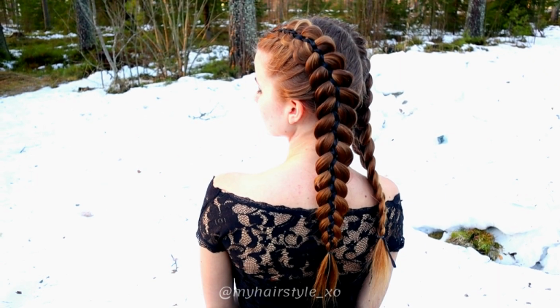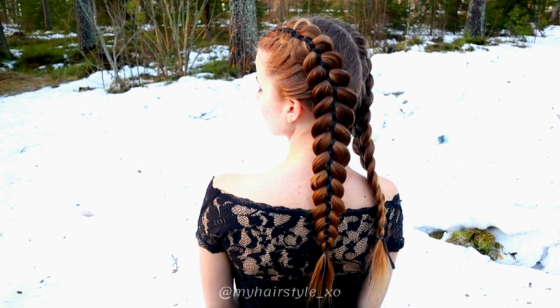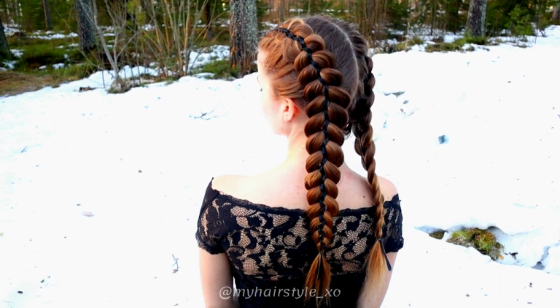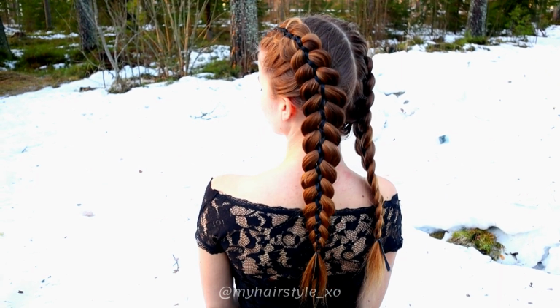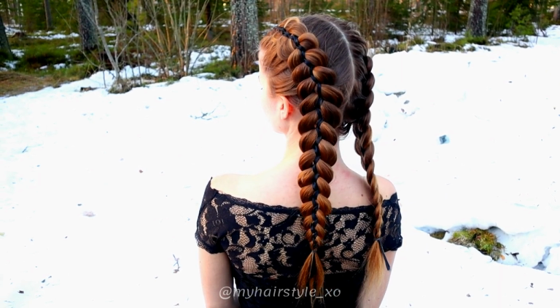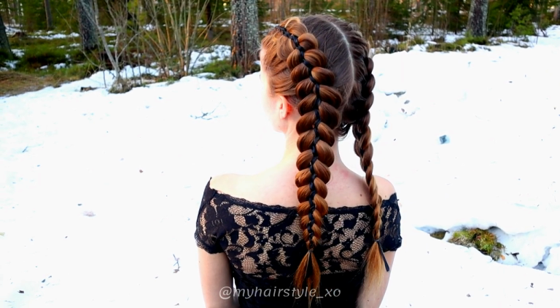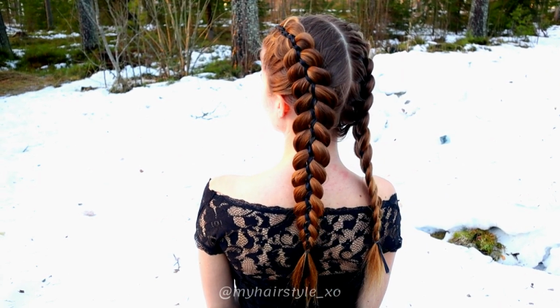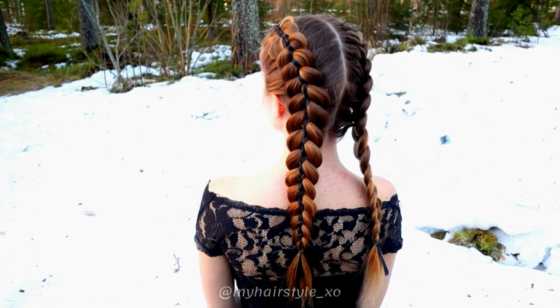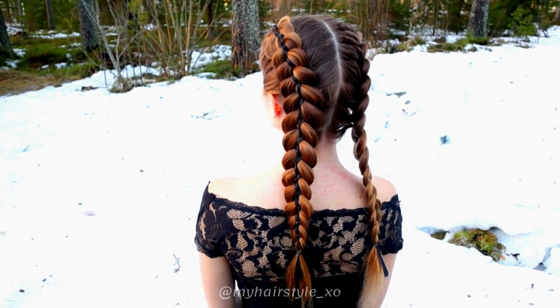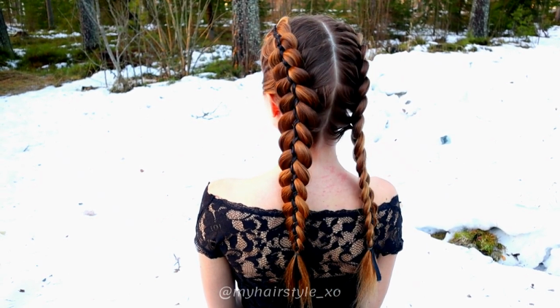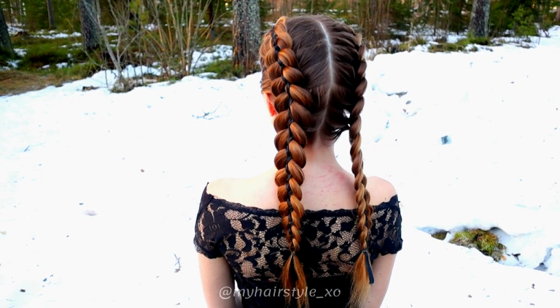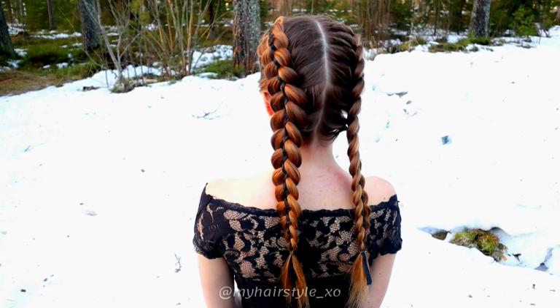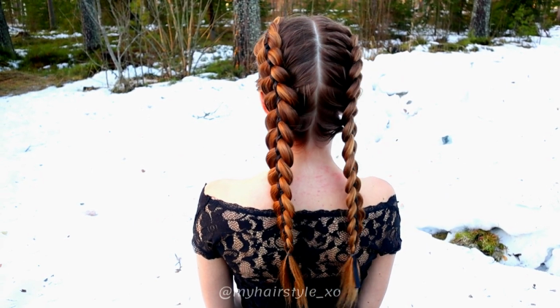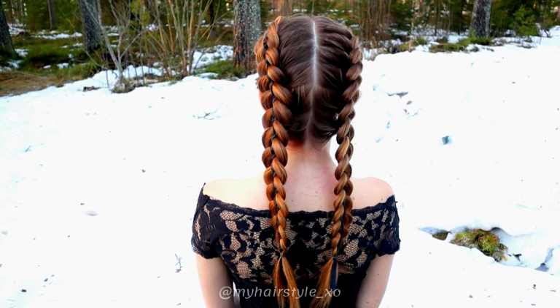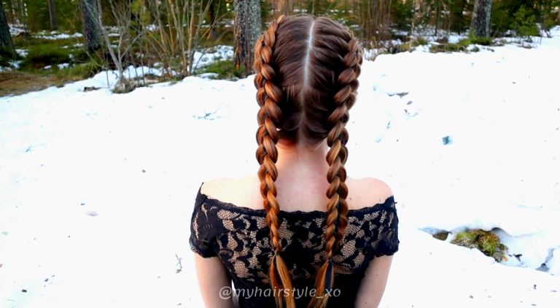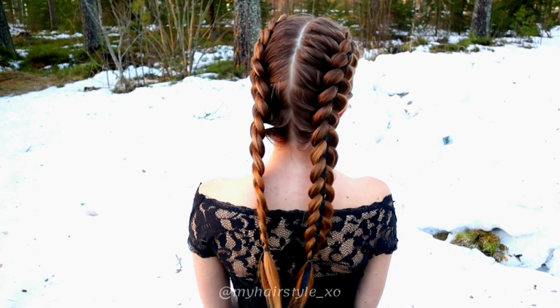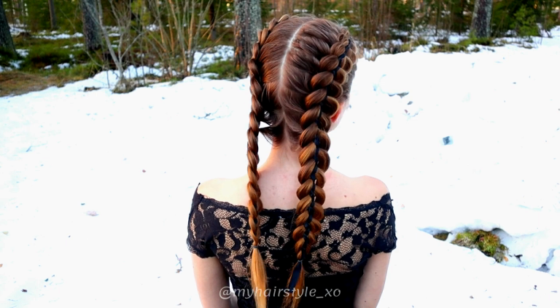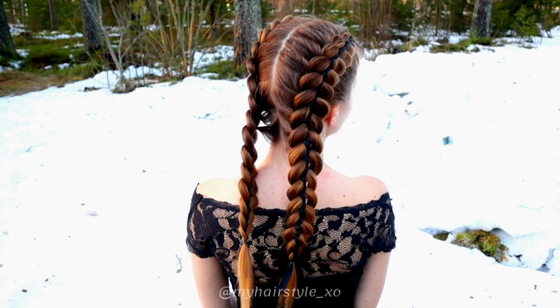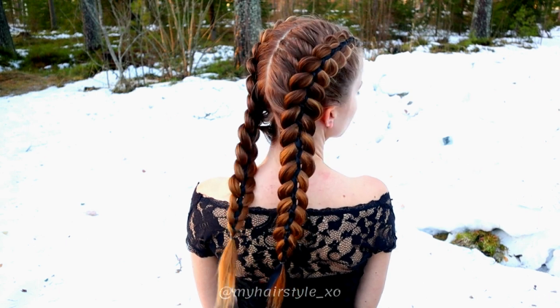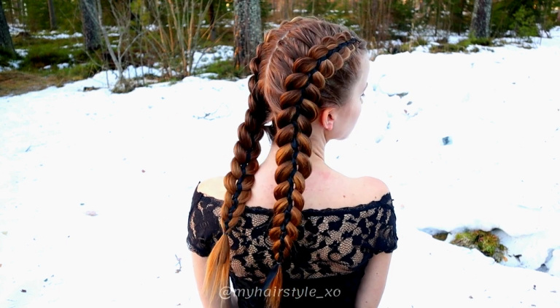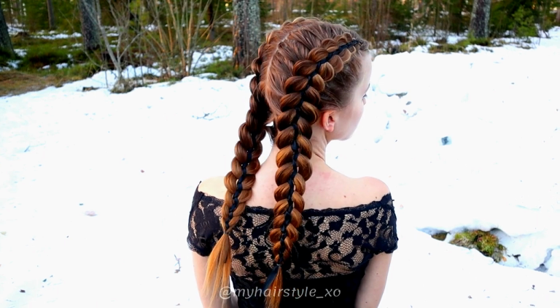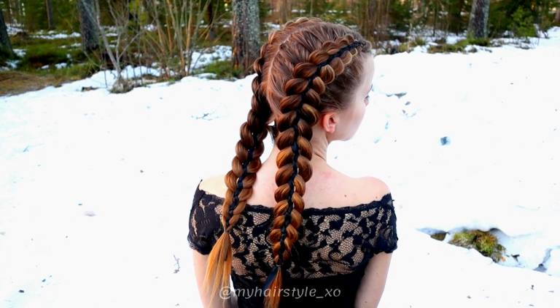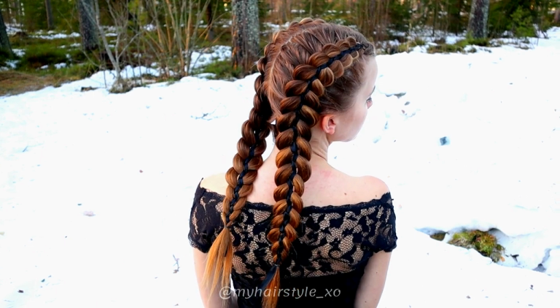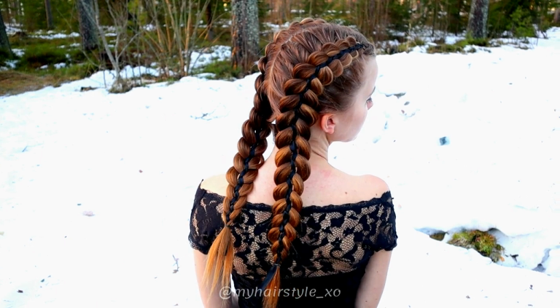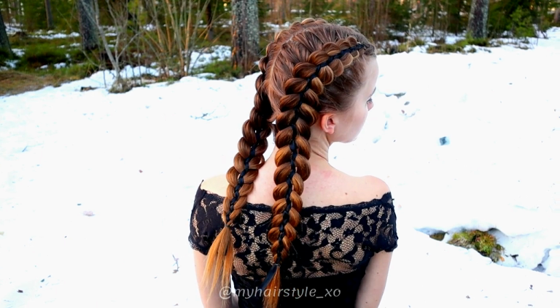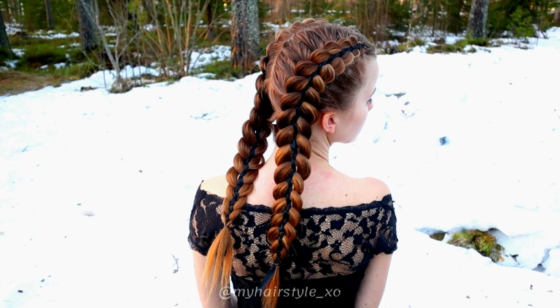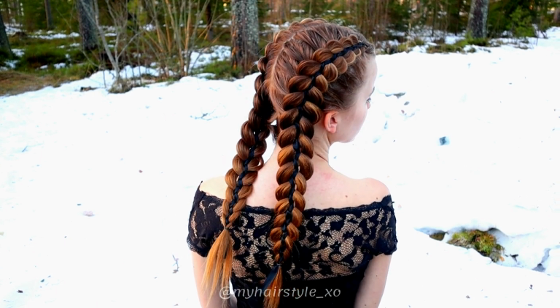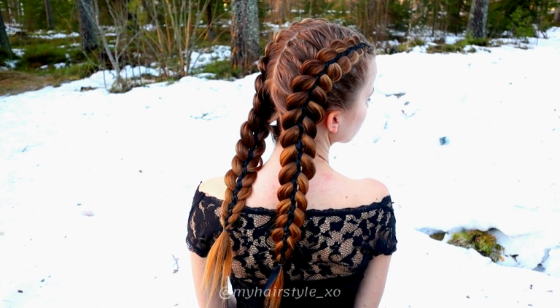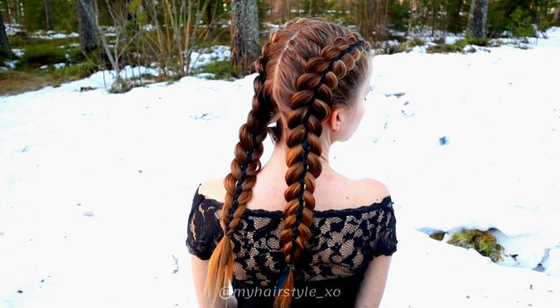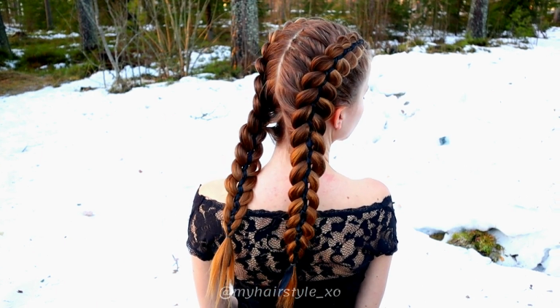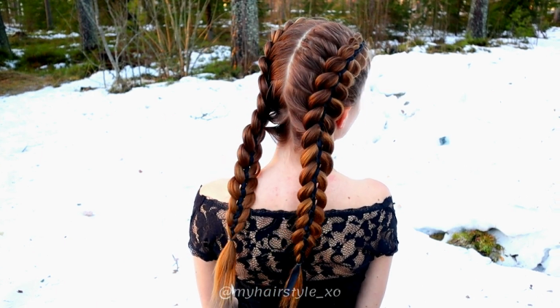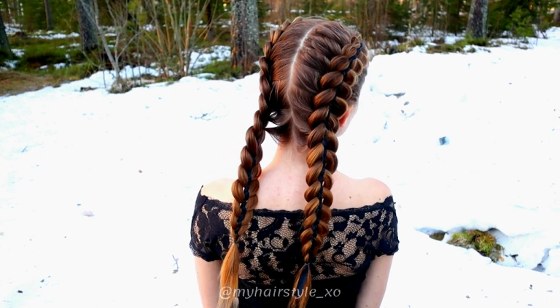And here's the final result of this look. Hopefully you like it. Have a lovely day!